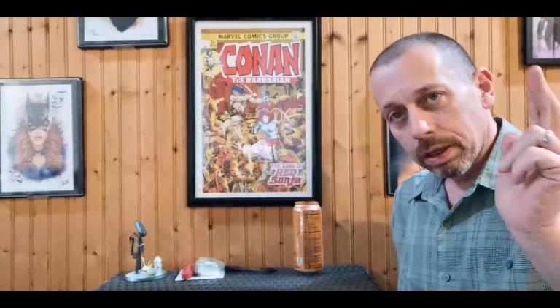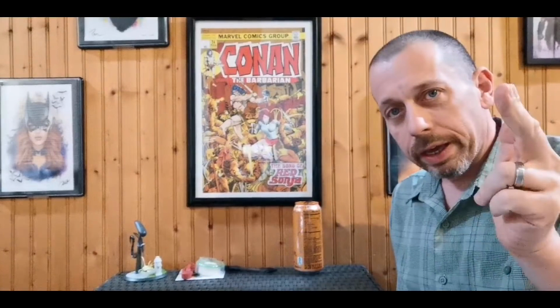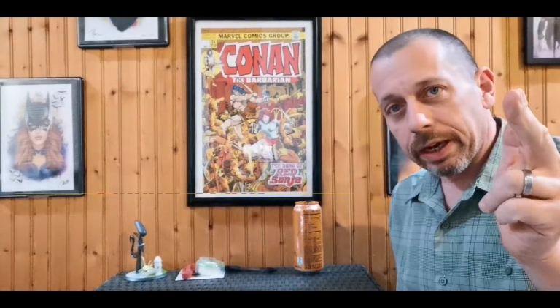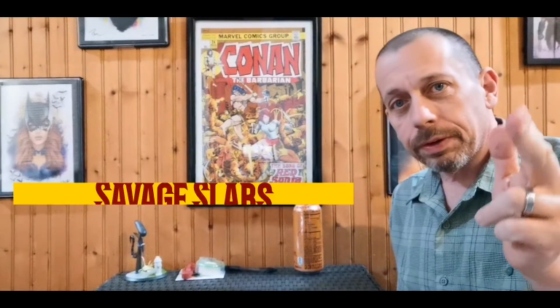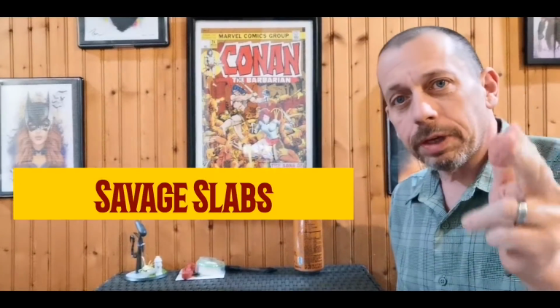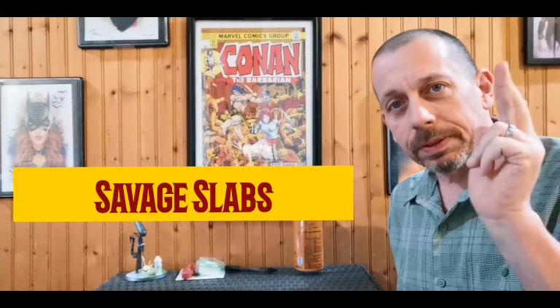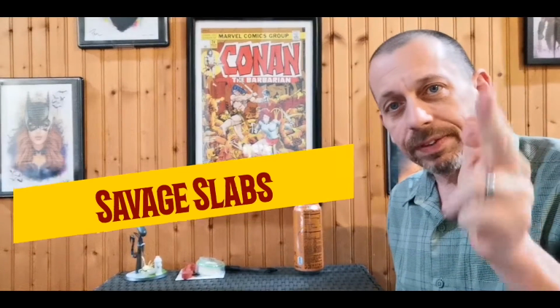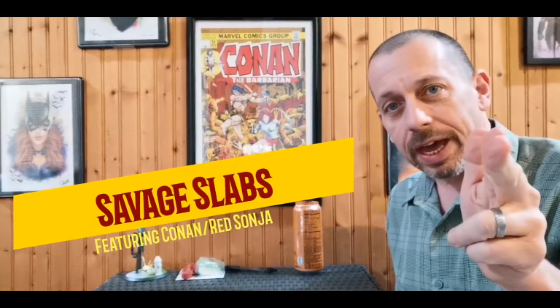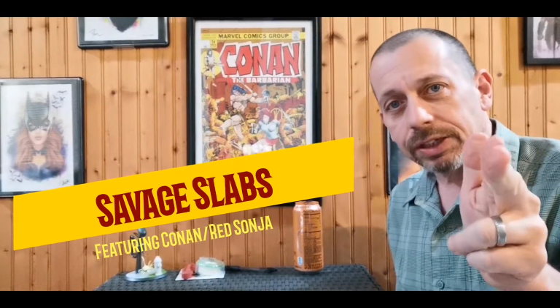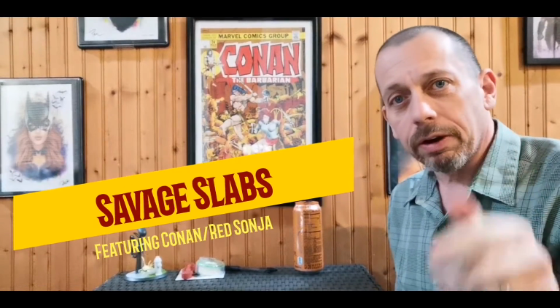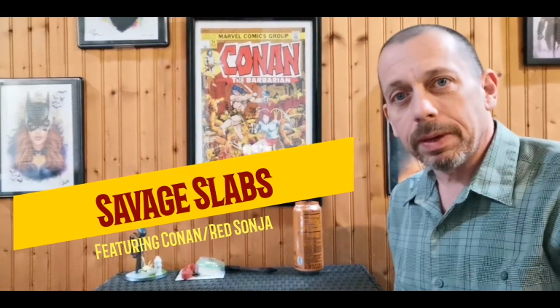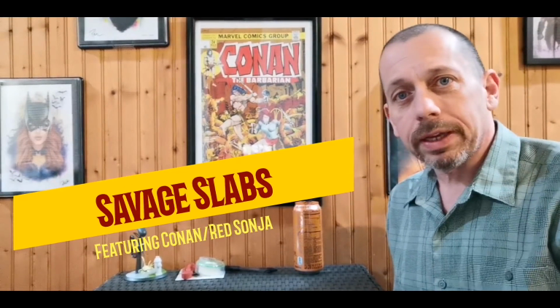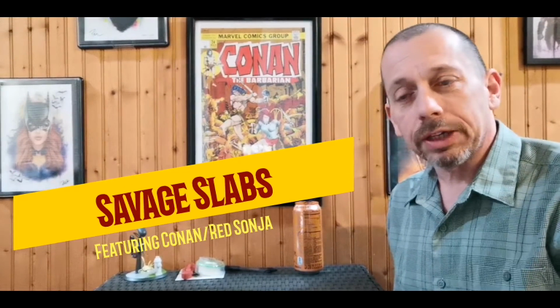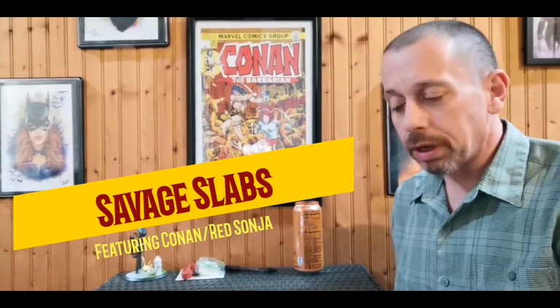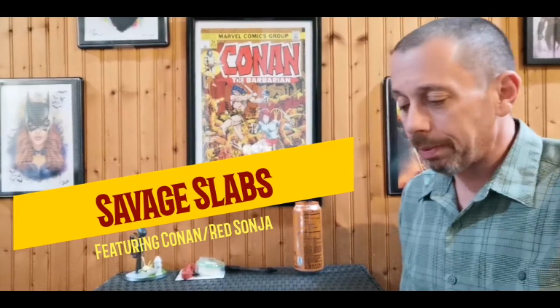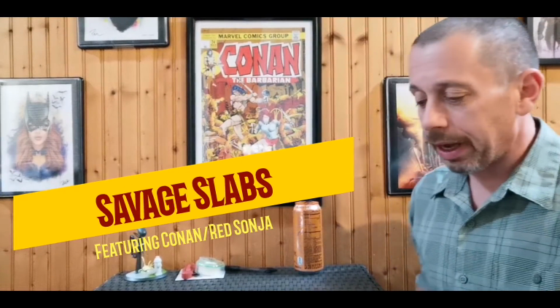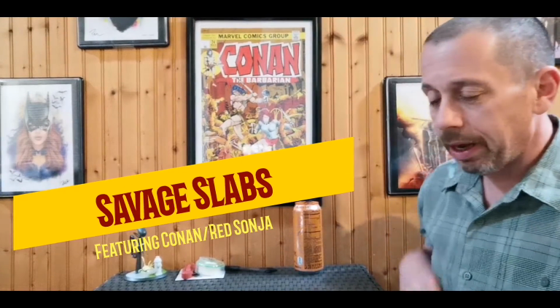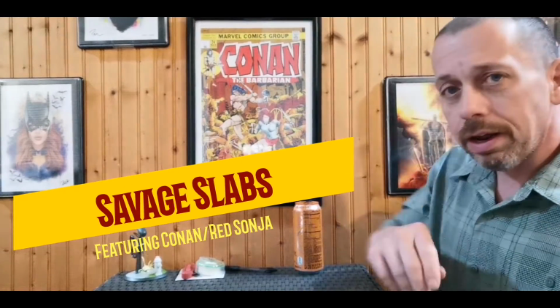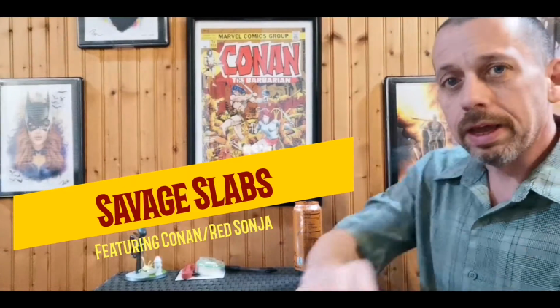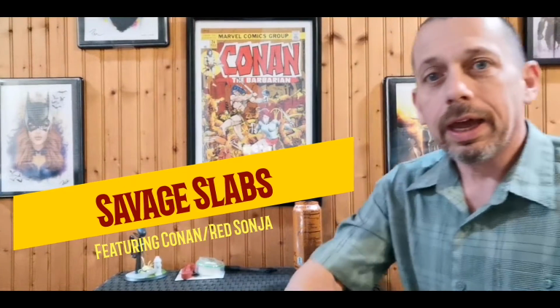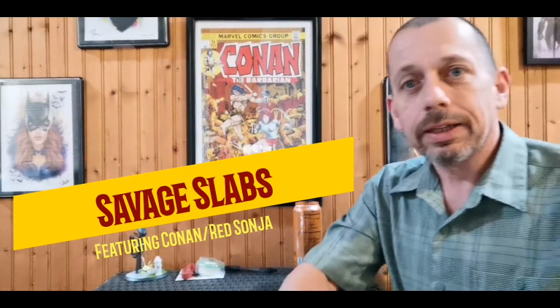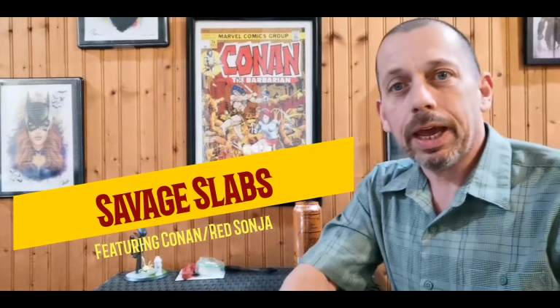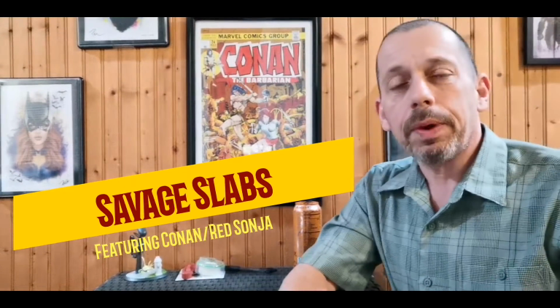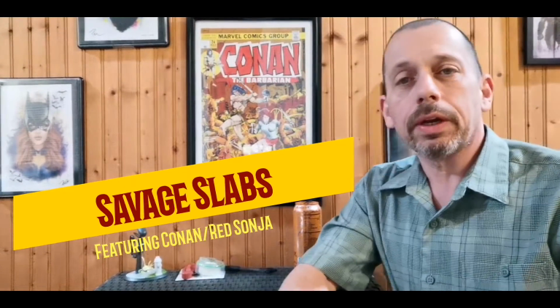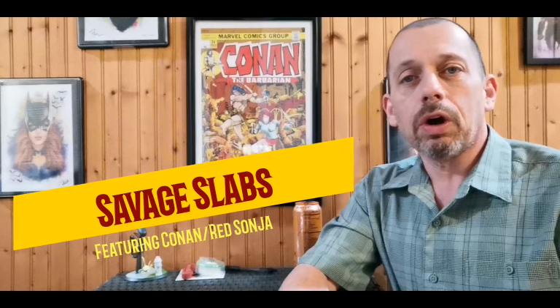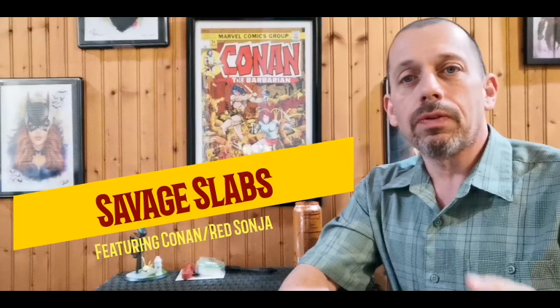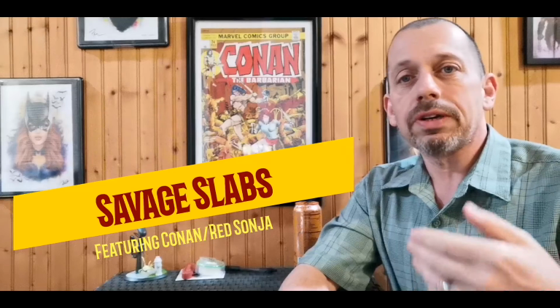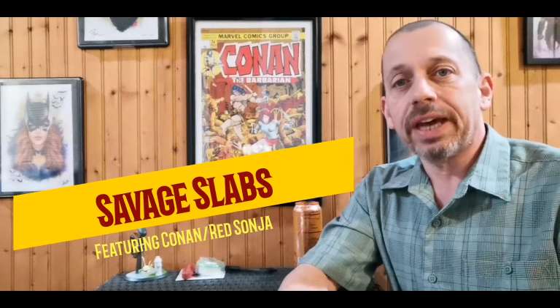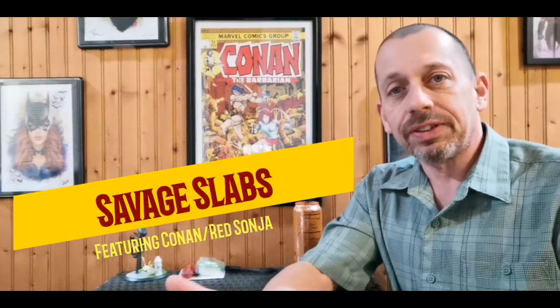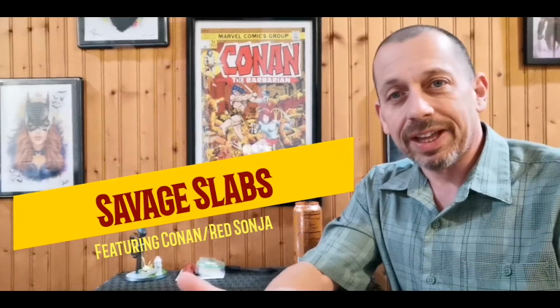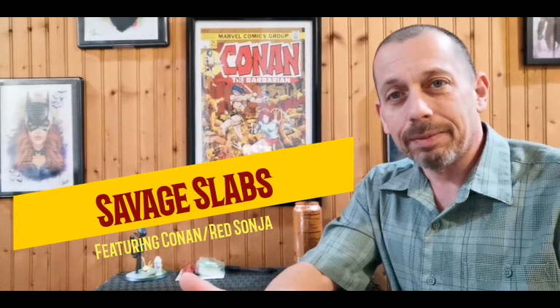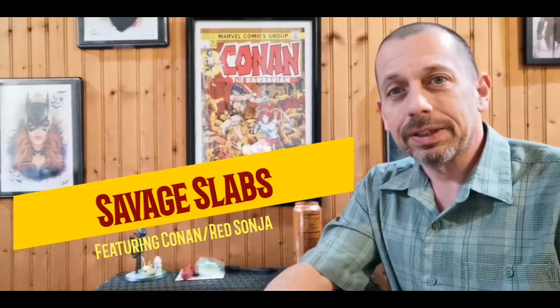Hey, good afternoon Keepers of the Cash. Gary B the Casual Comic Guy here, and today we are going to go over Savage Slabs.